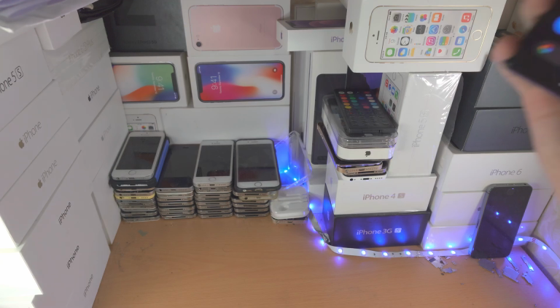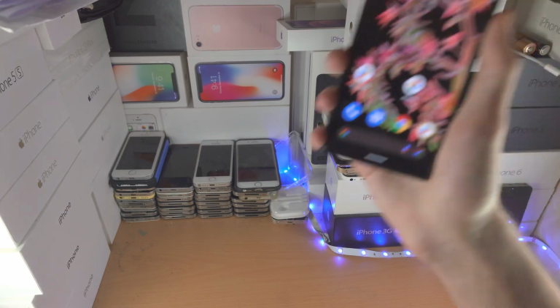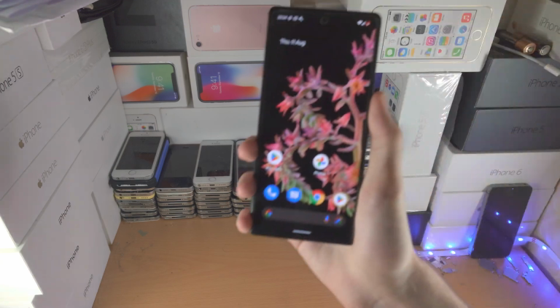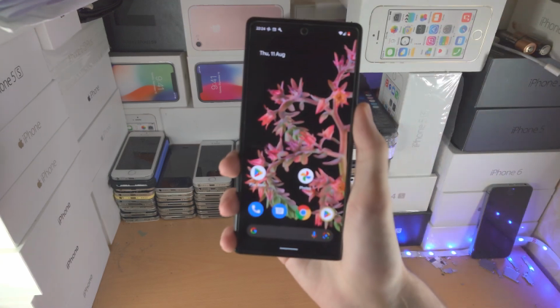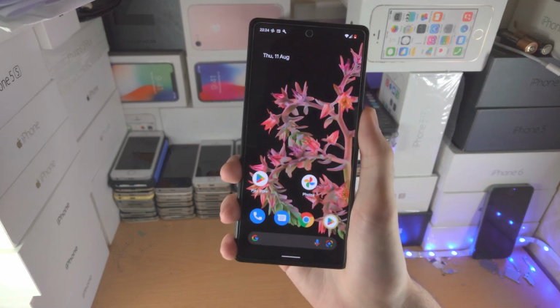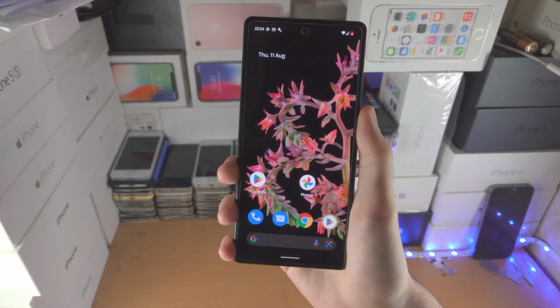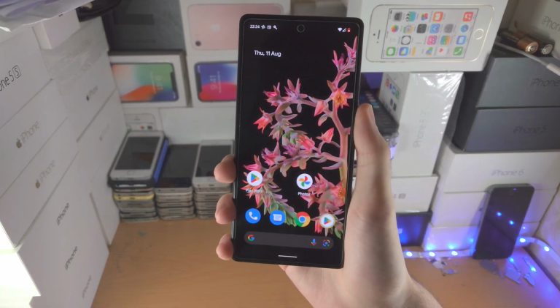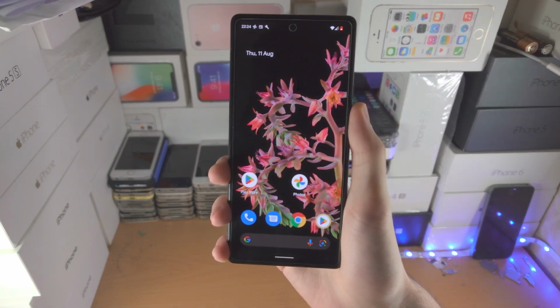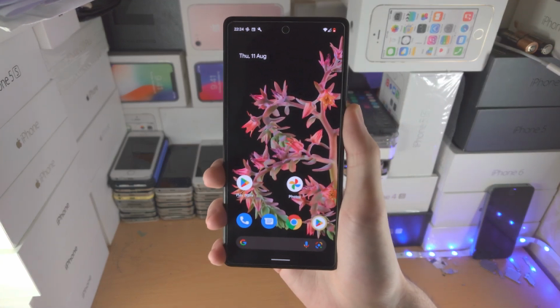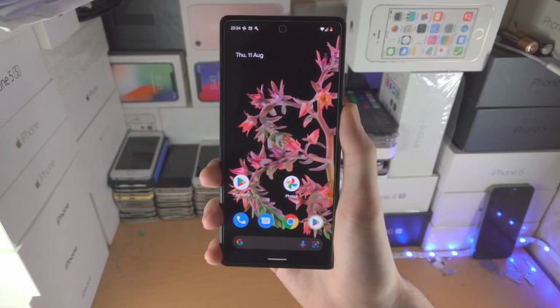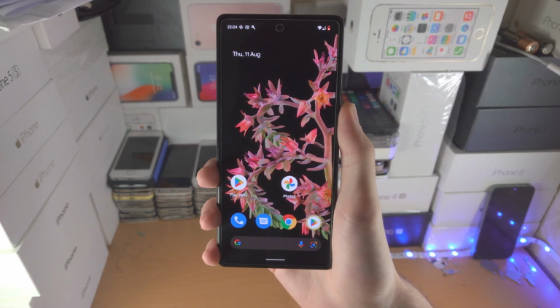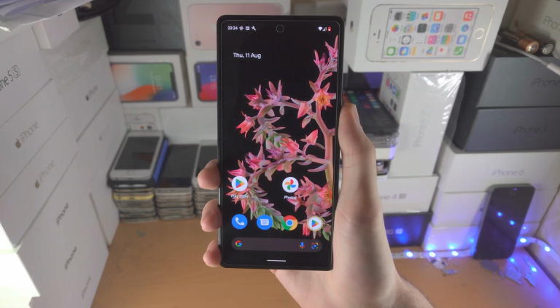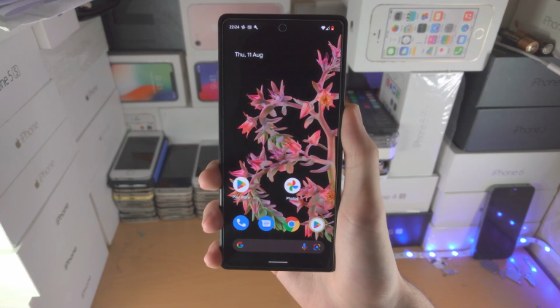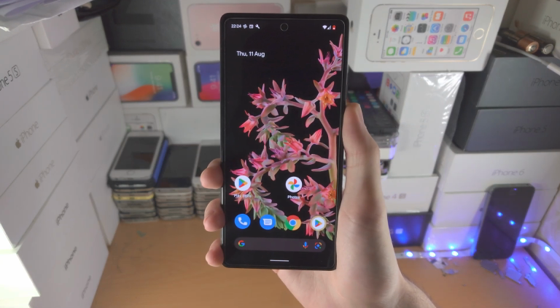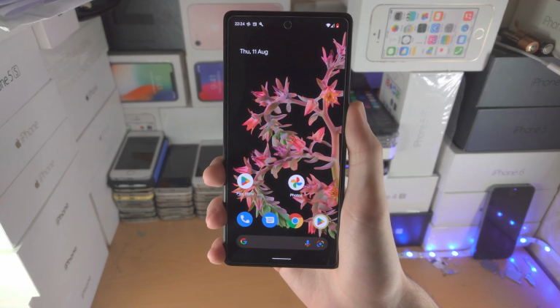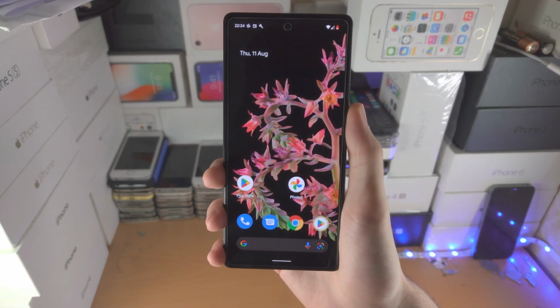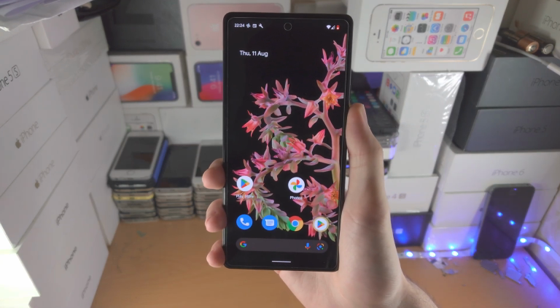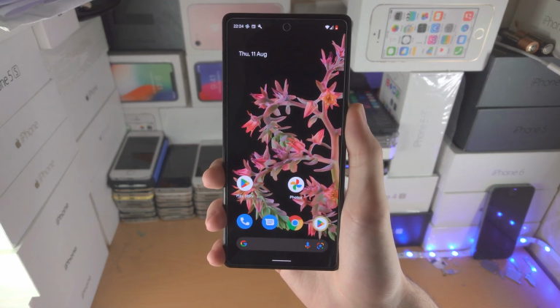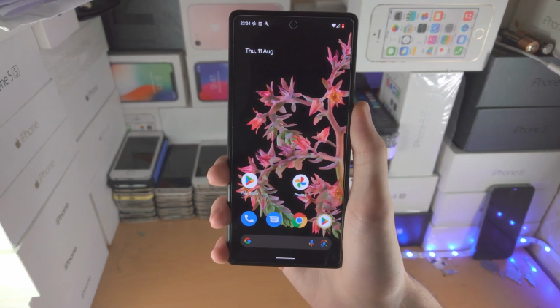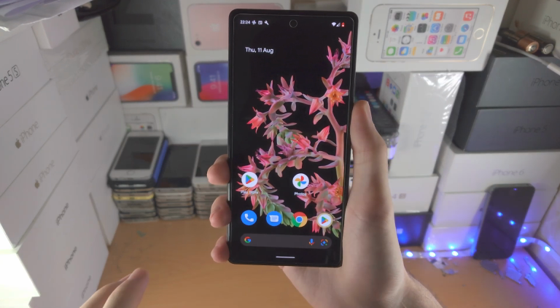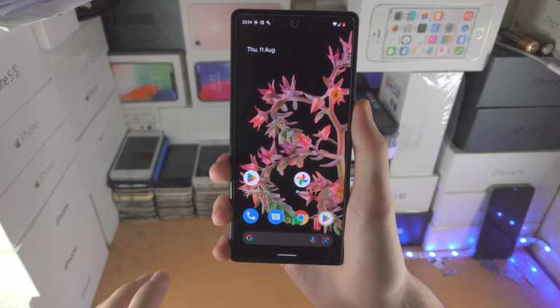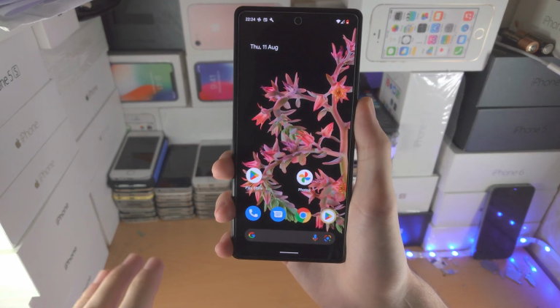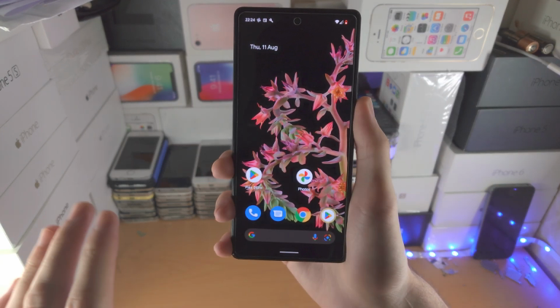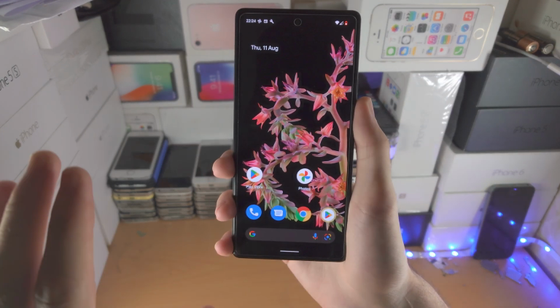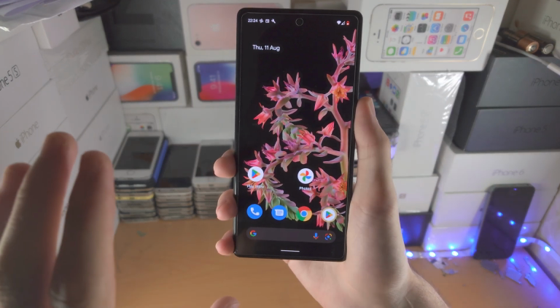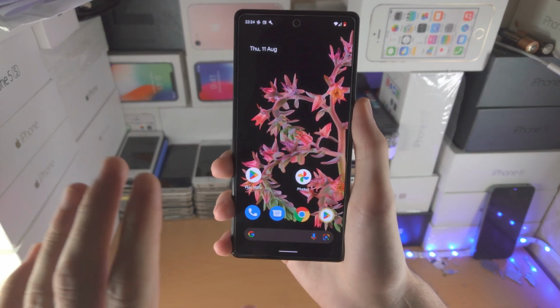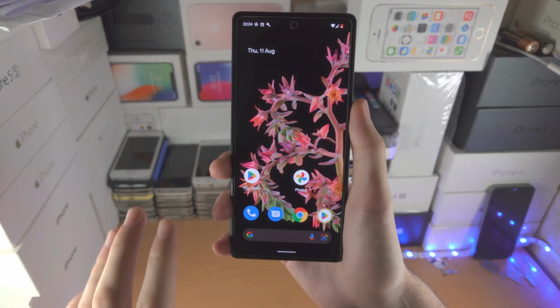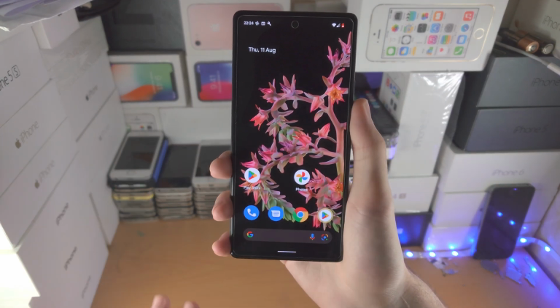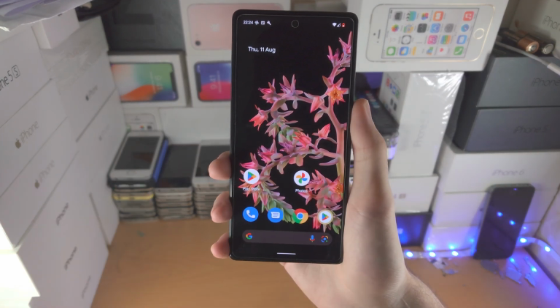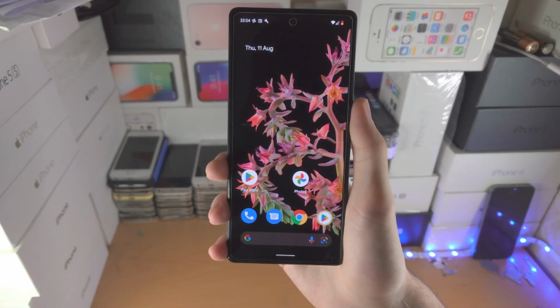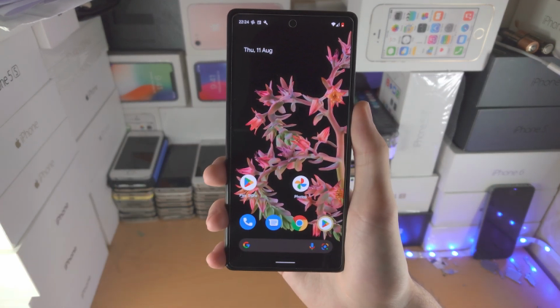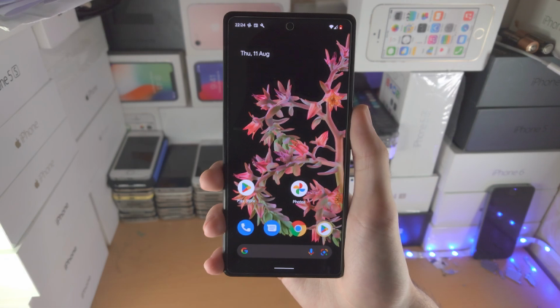Welcome everyone. Here's how you turn on or off safe mode in any Google Pixel.